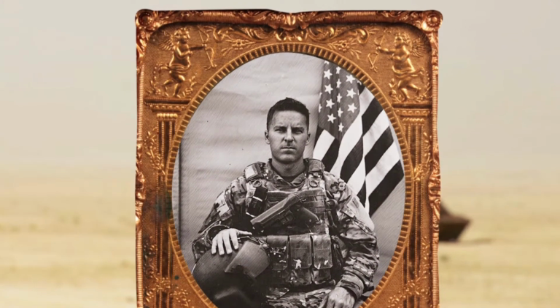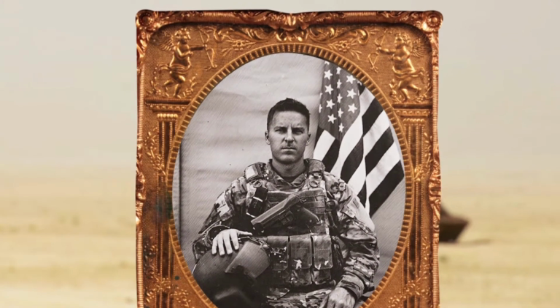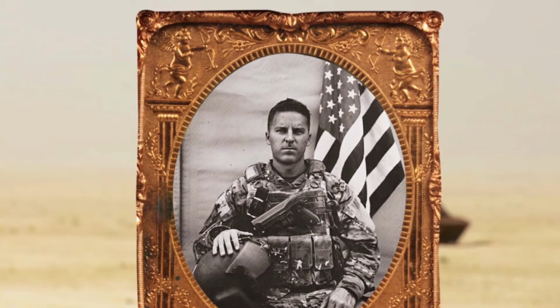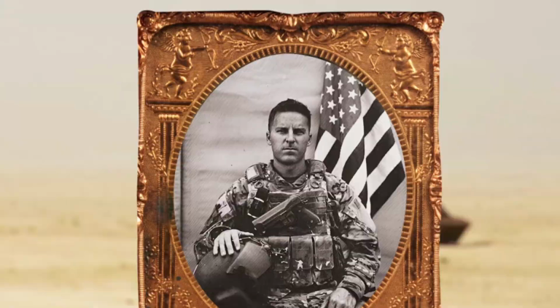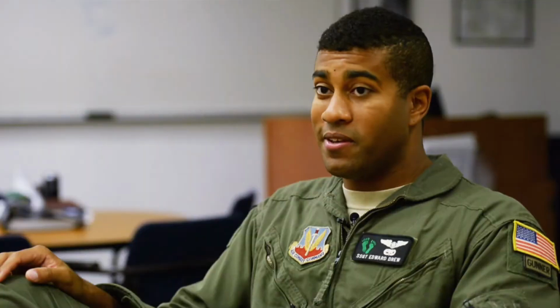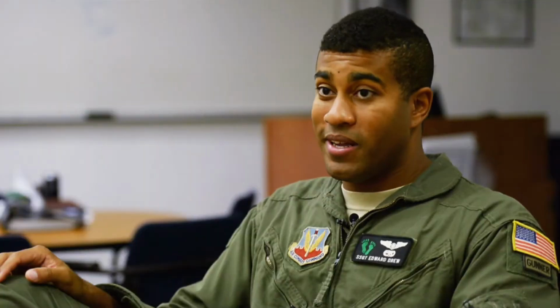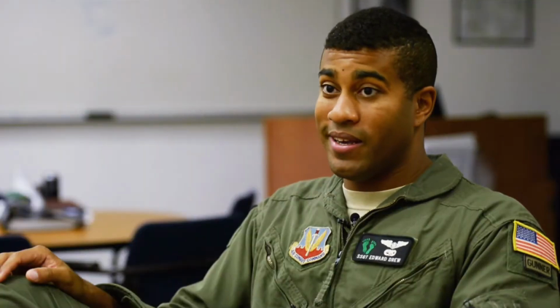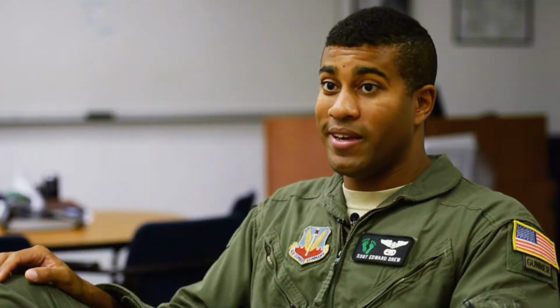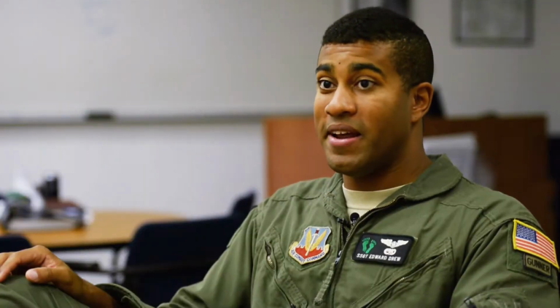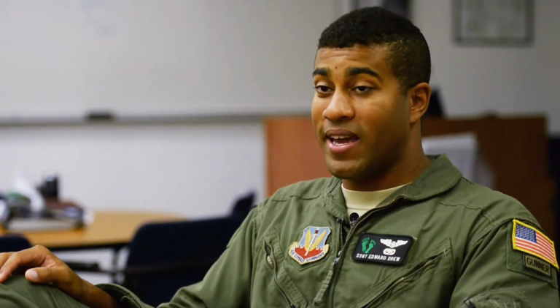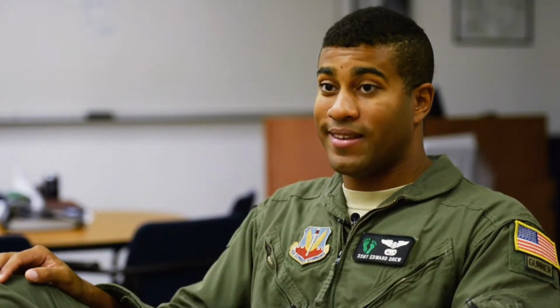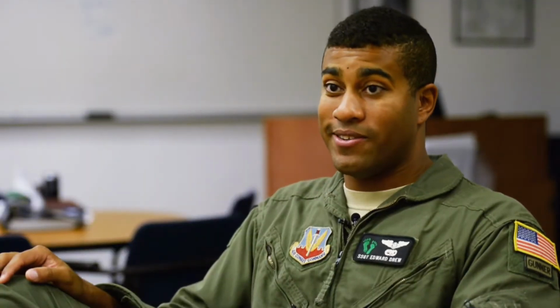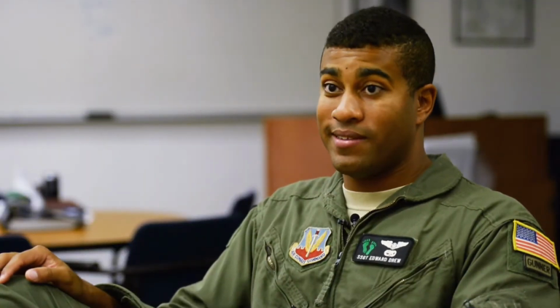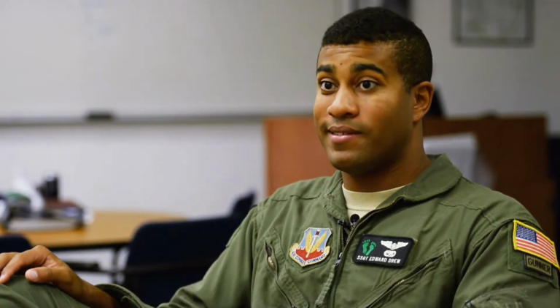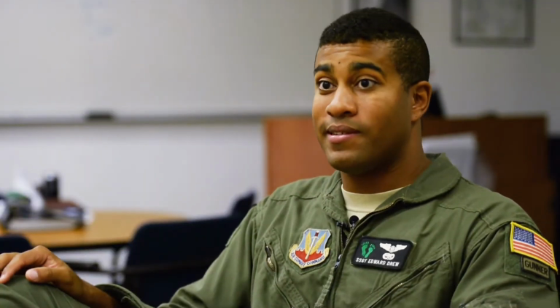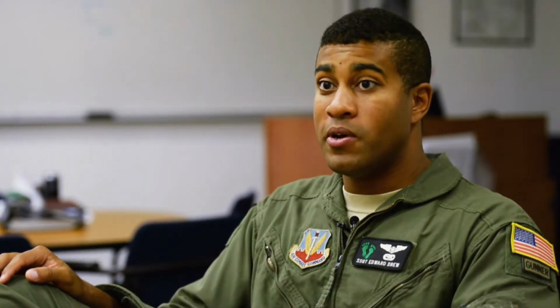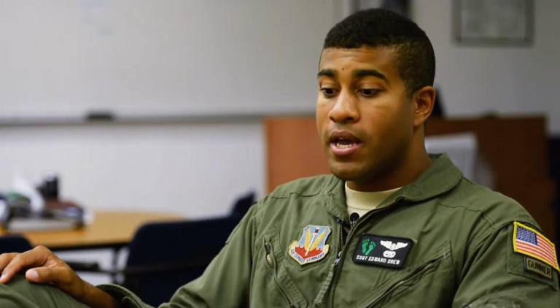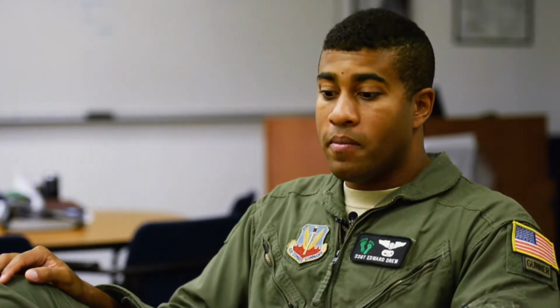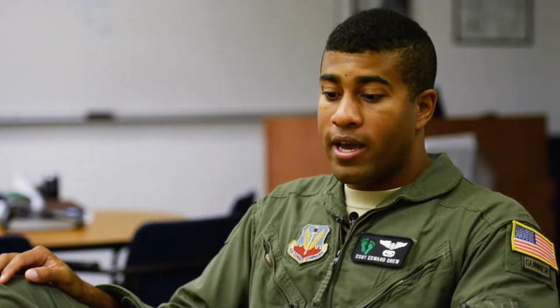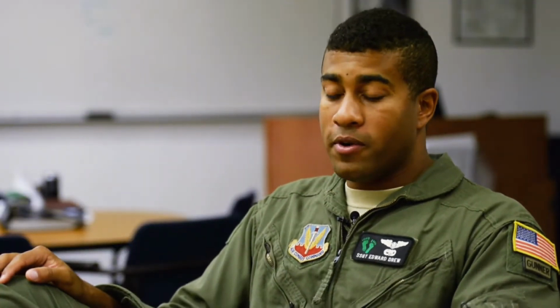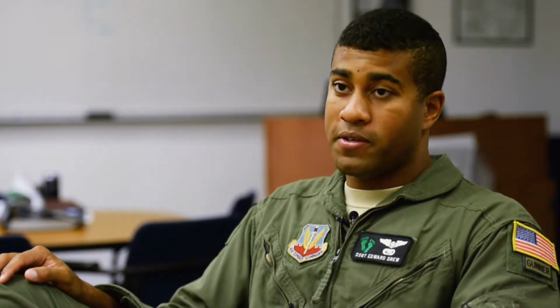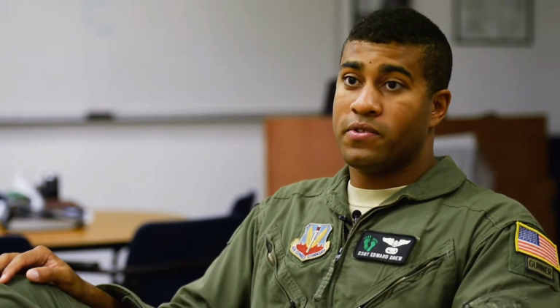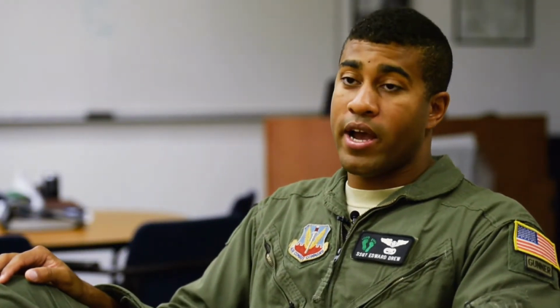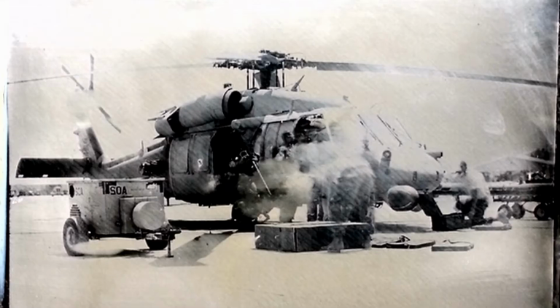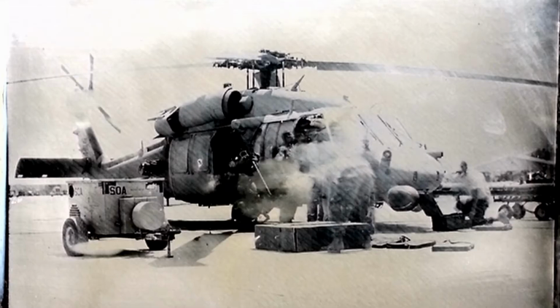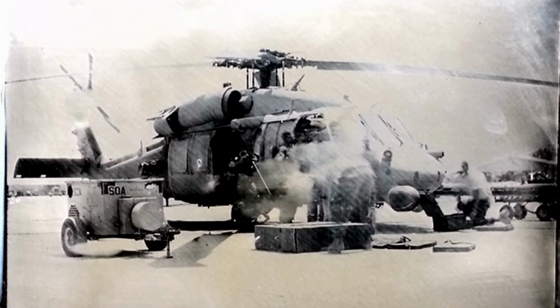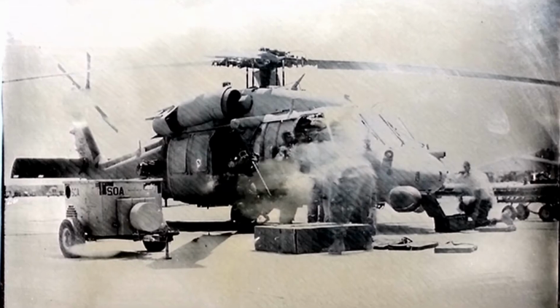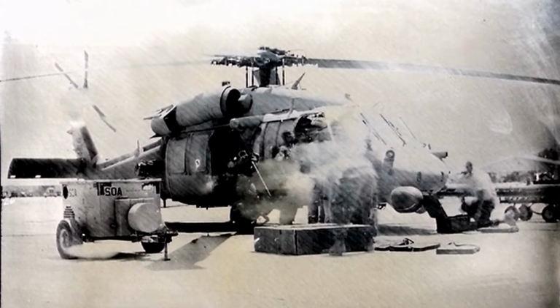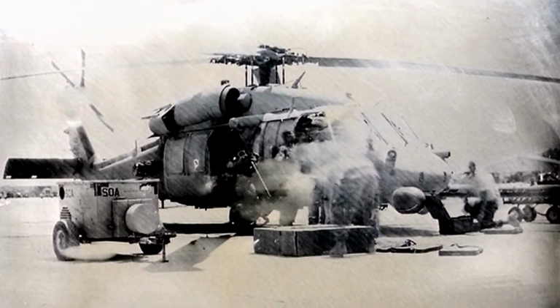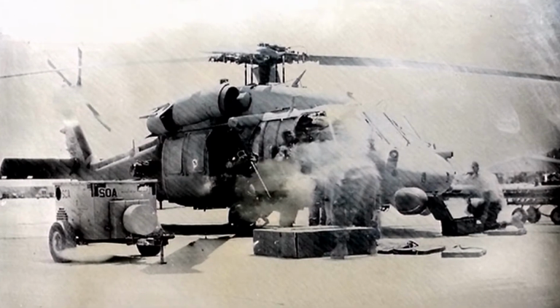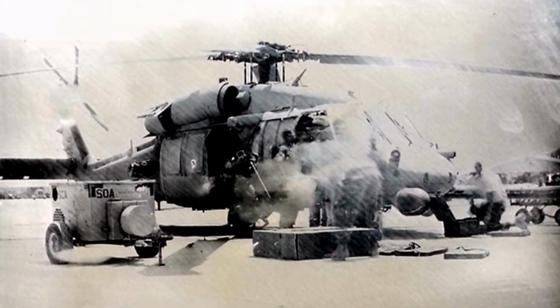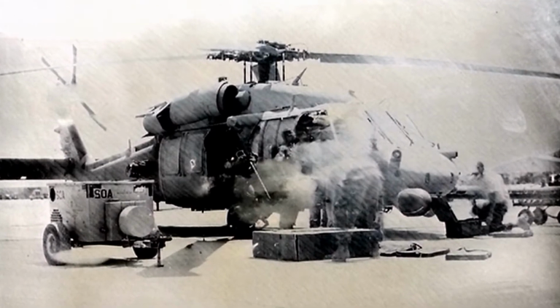Zero percent humidity in Afghanistan meant my emulsion was drying as I was pouring it onto the plate.